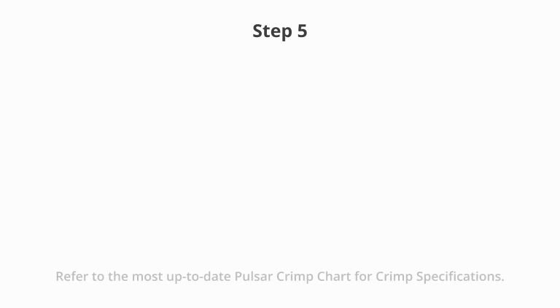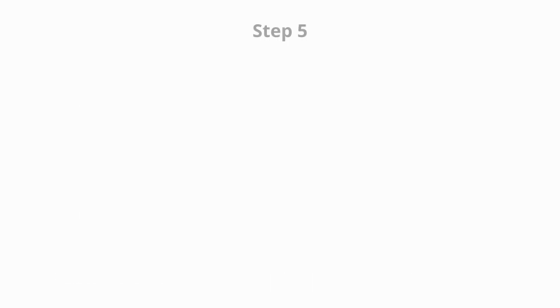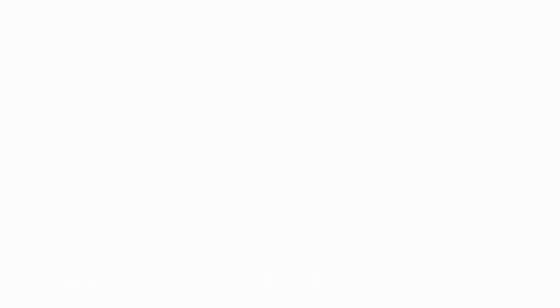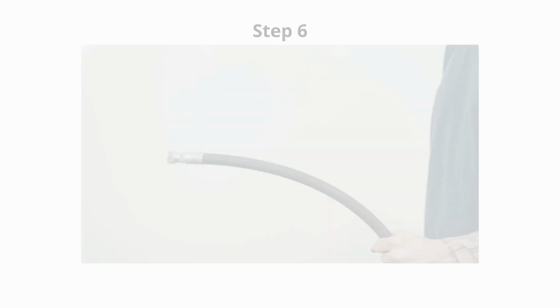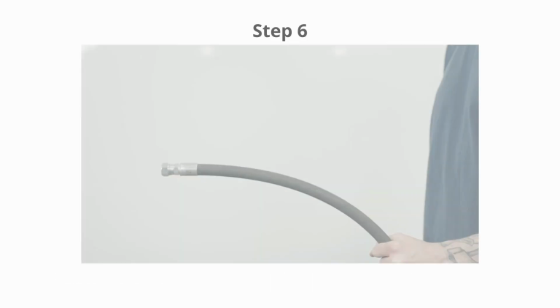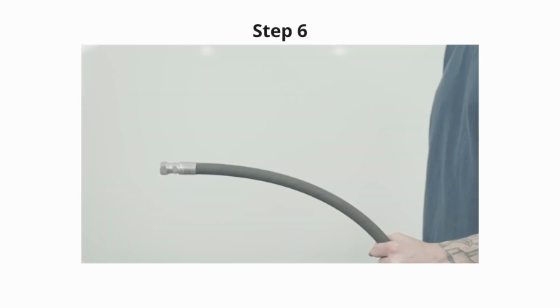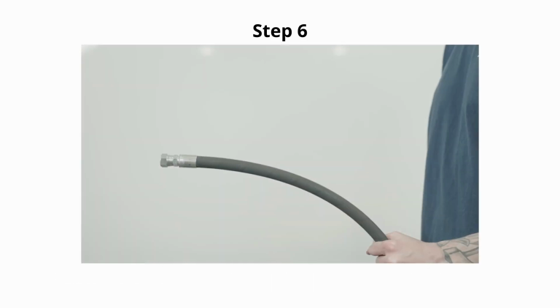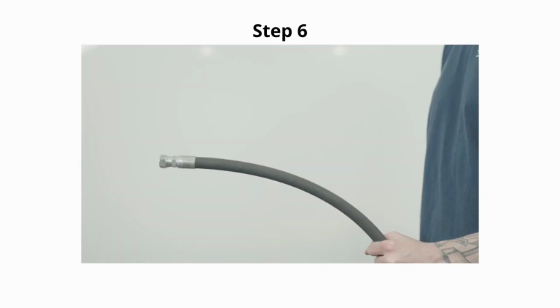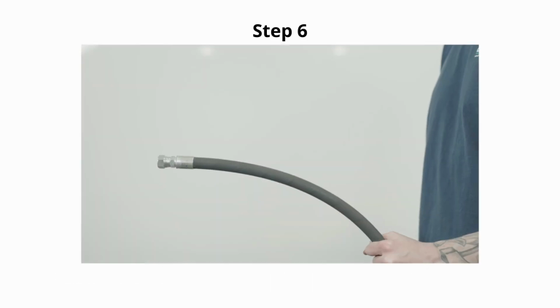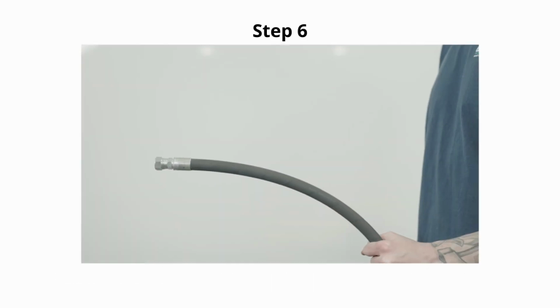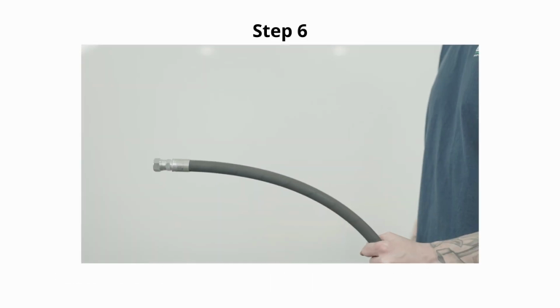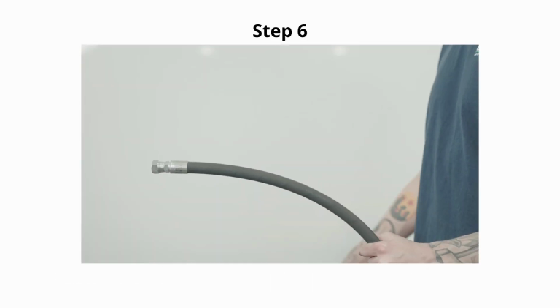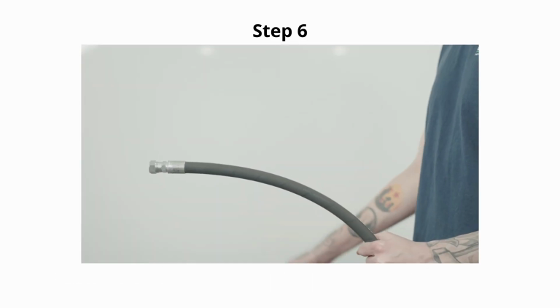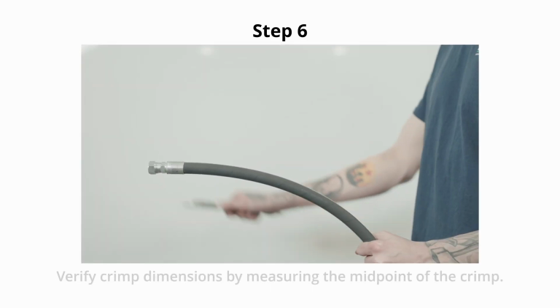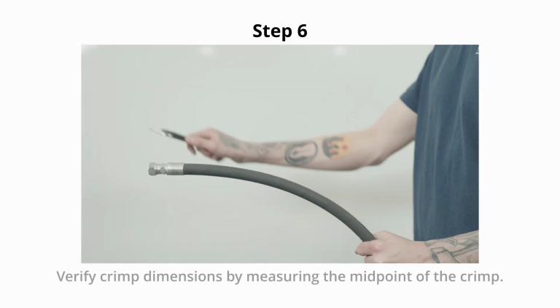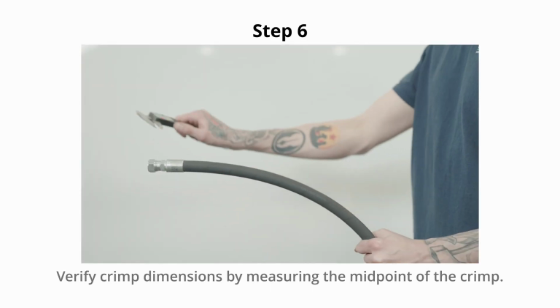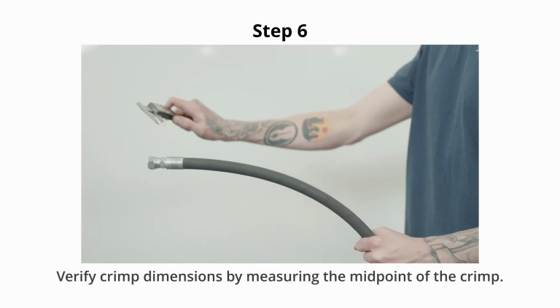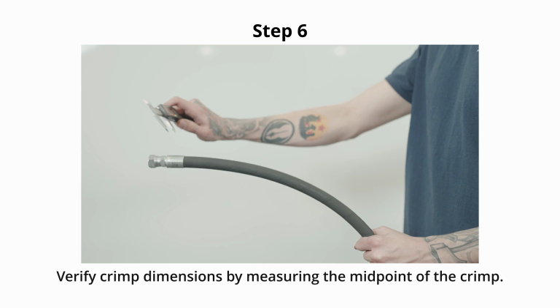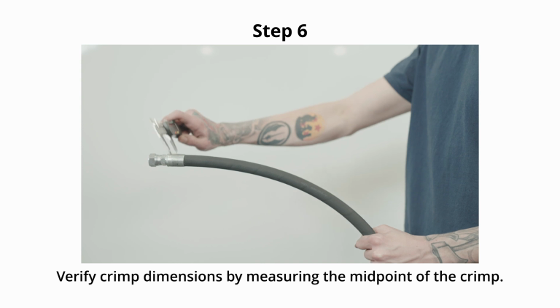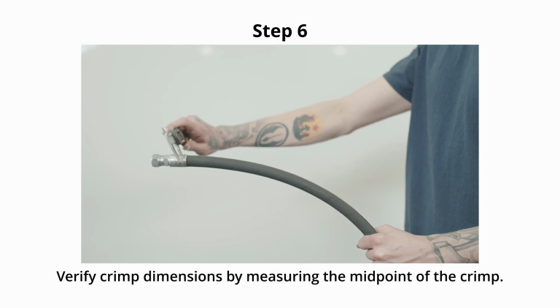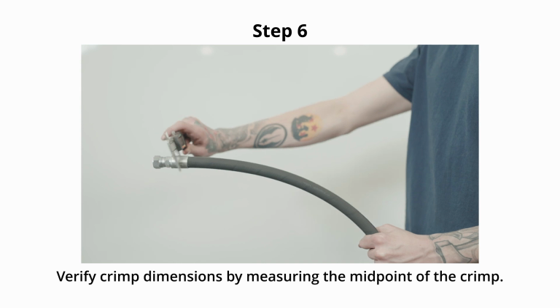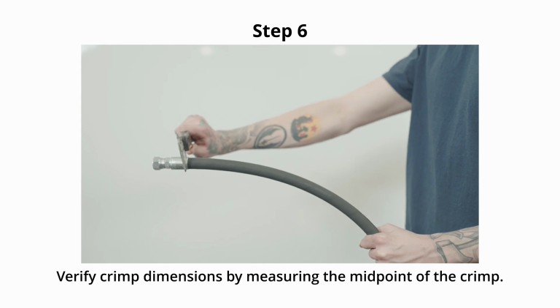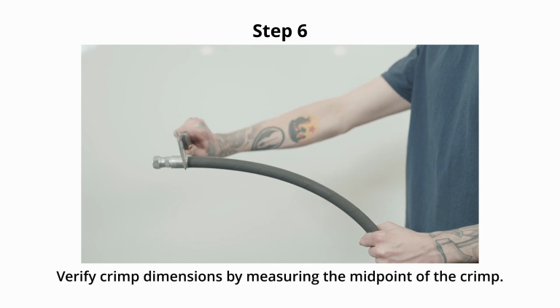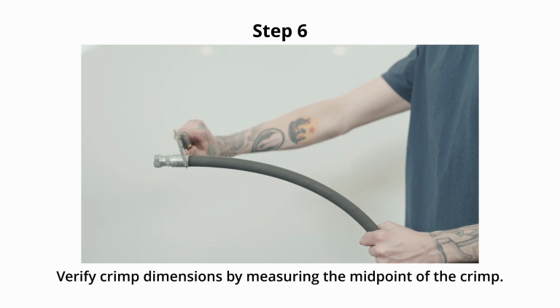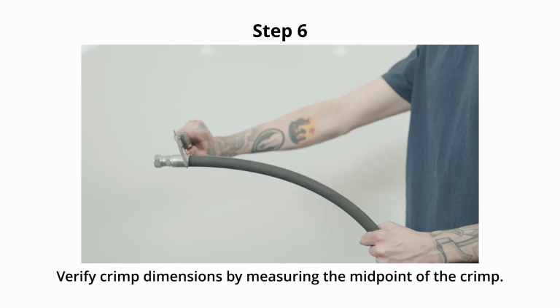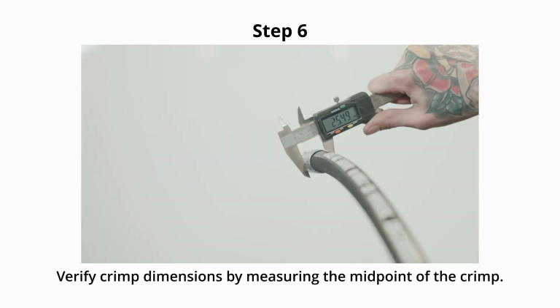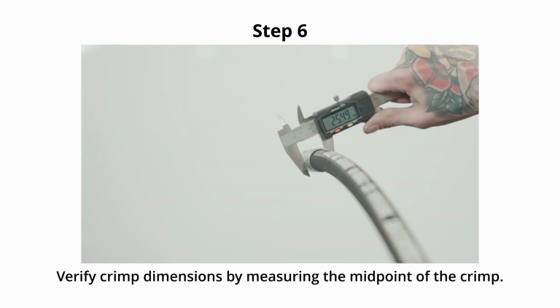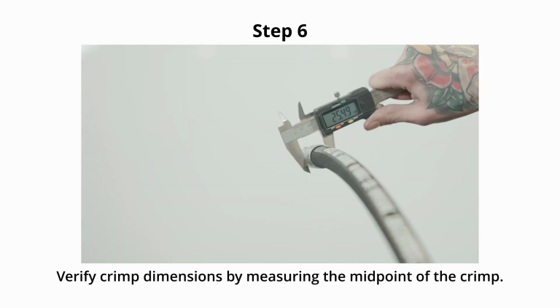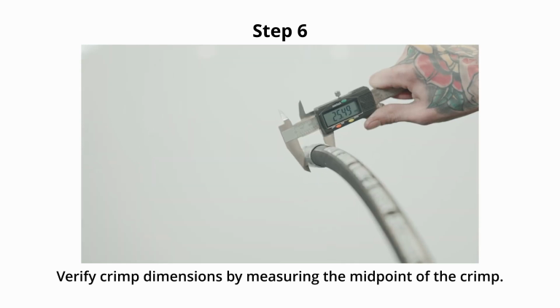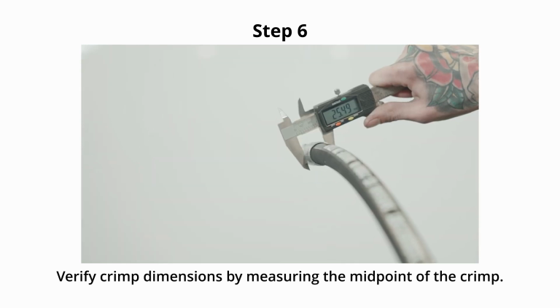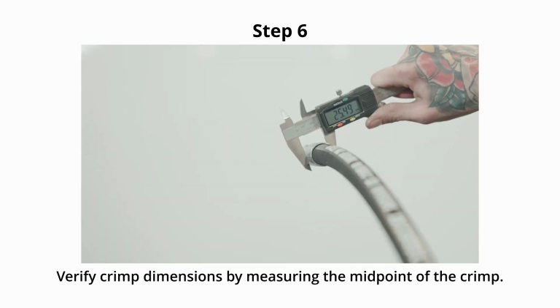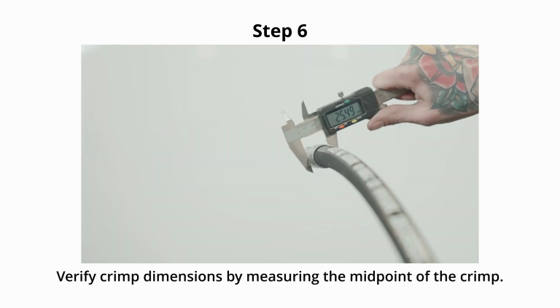Step 6. Verify the crimp dimensions by measuring at the midpoint of the crimp.